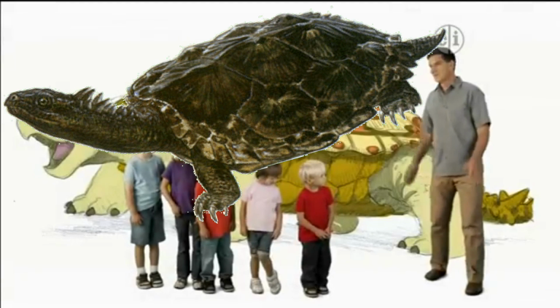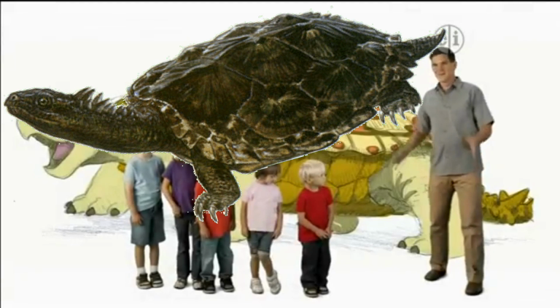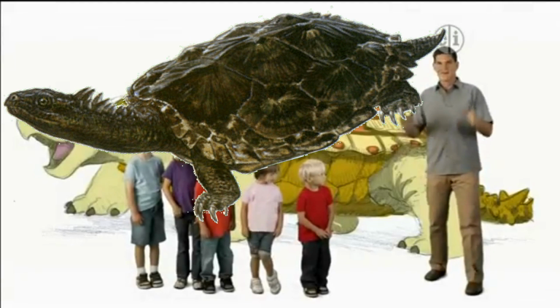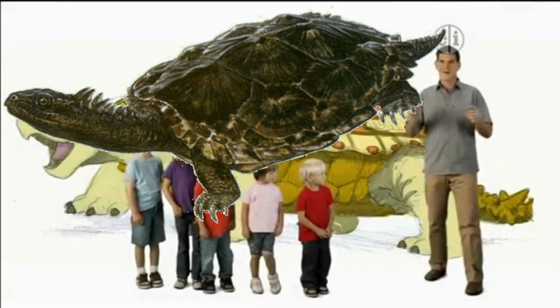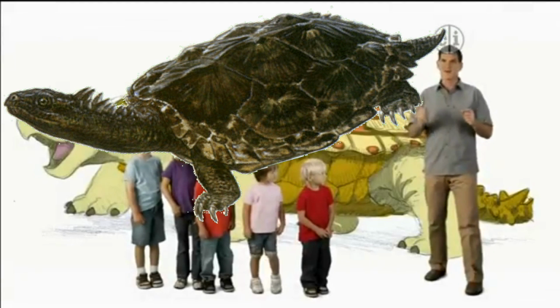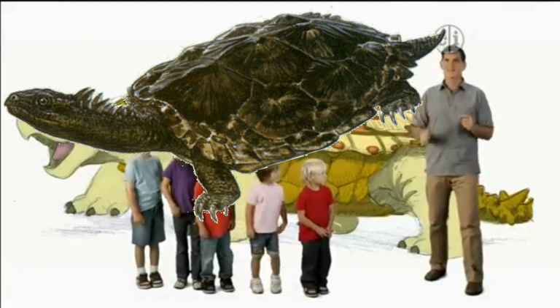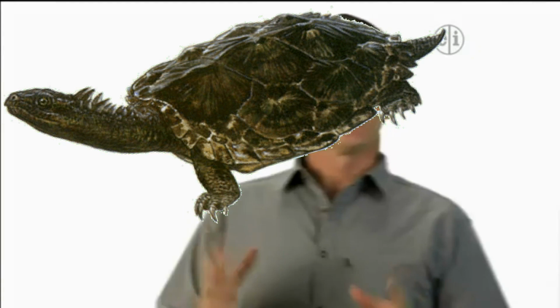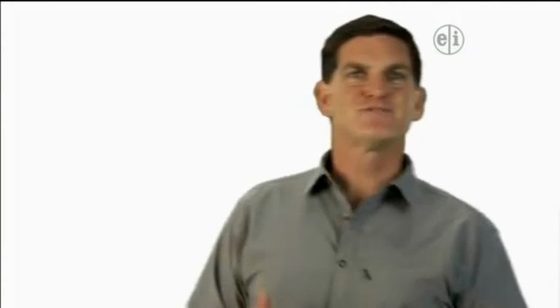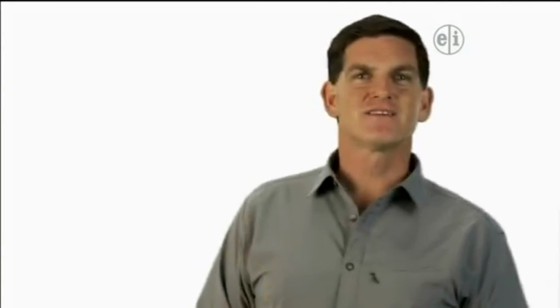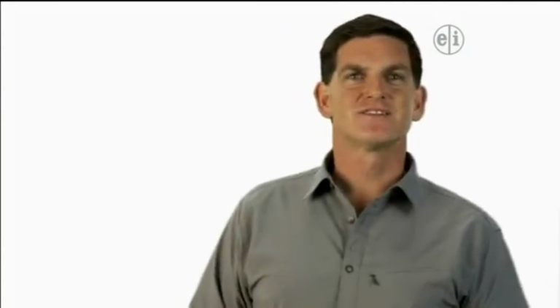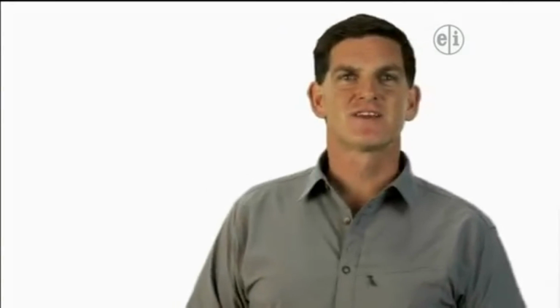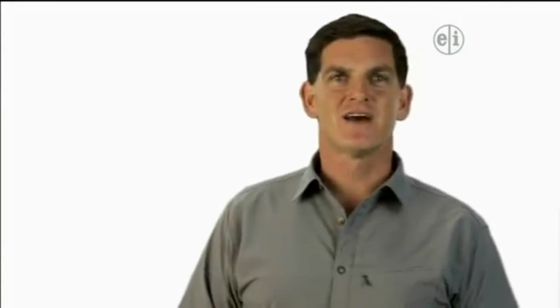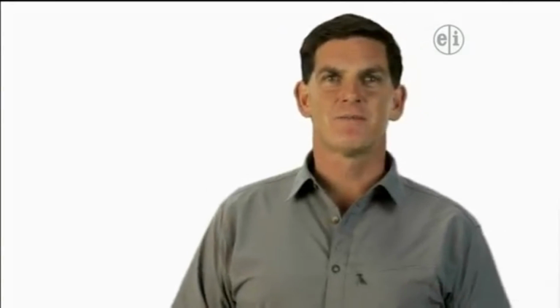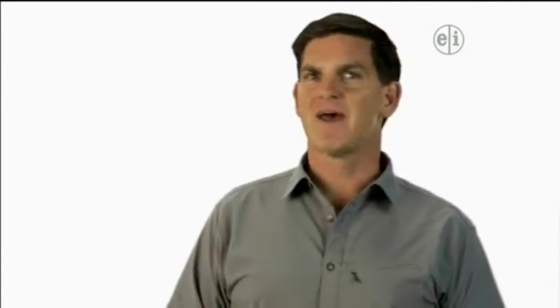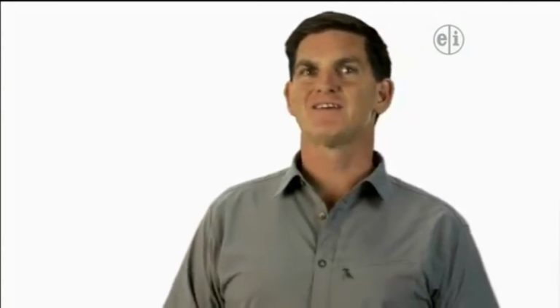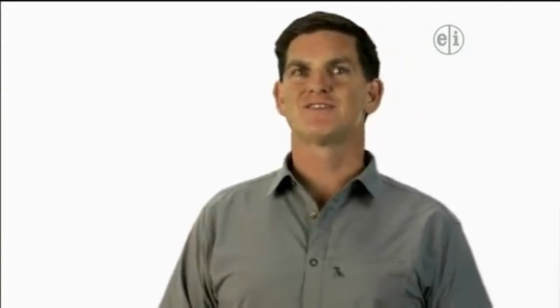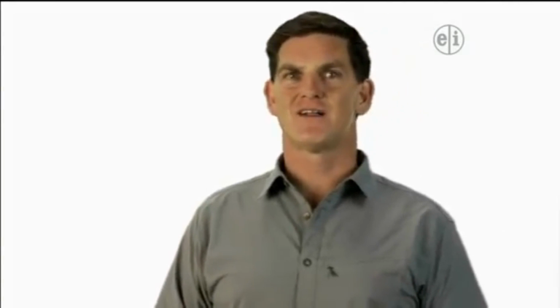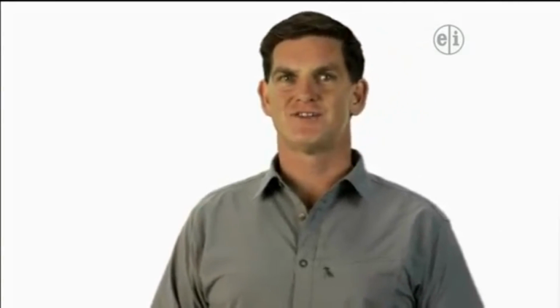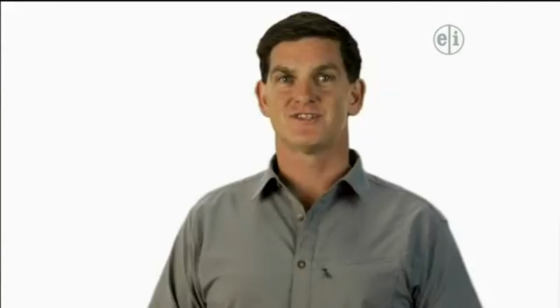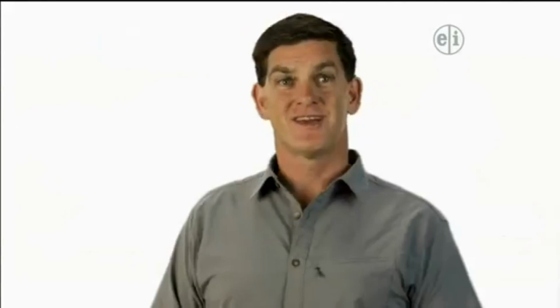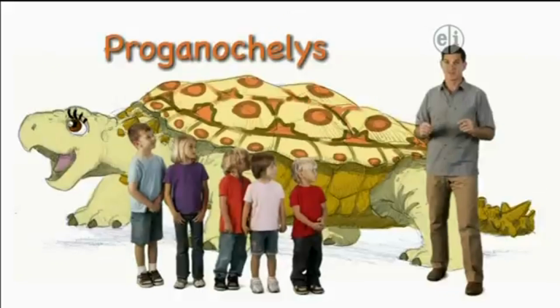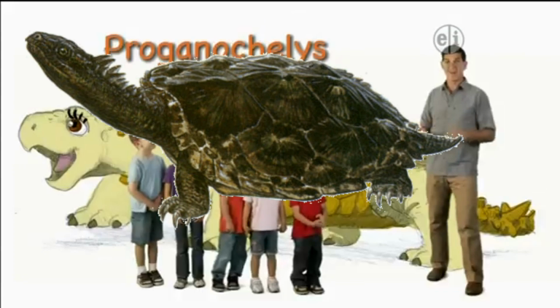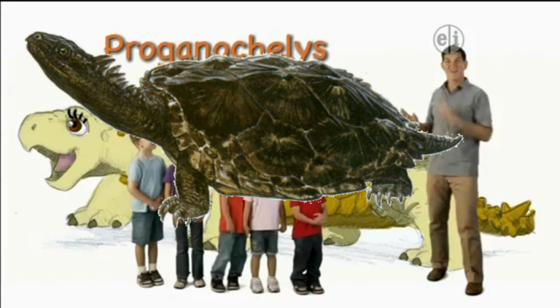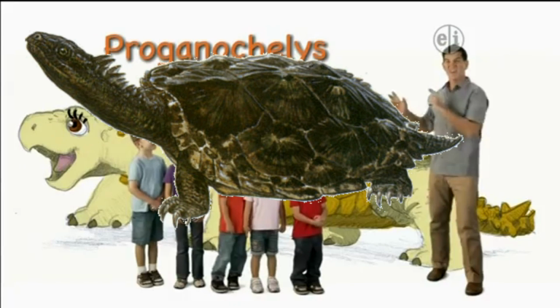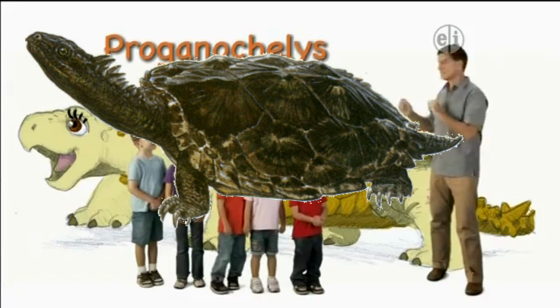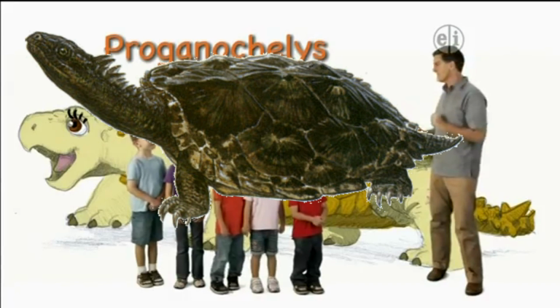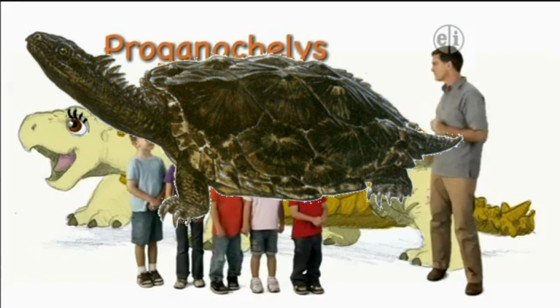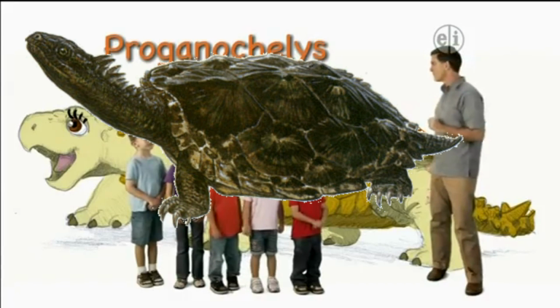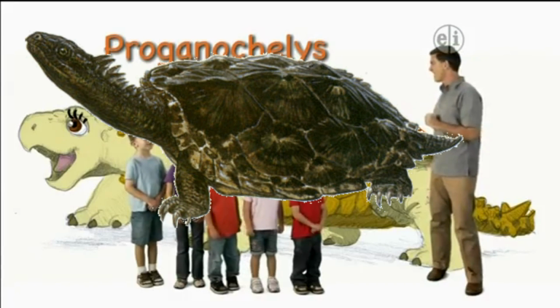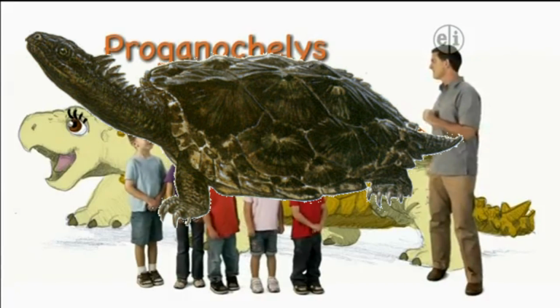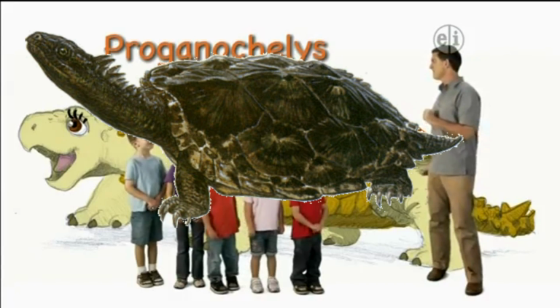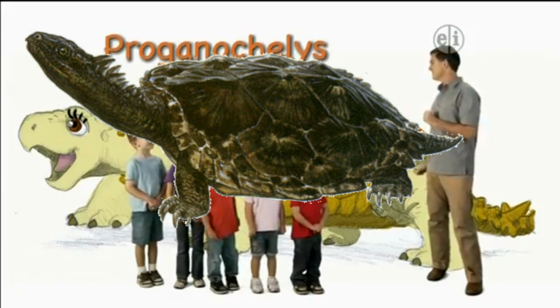Hi there, I'm Dr. Scott, the paleontologist, and this is Proganocheles.